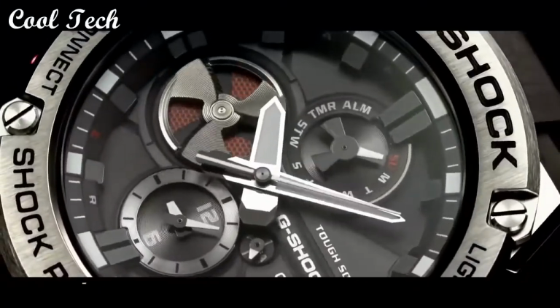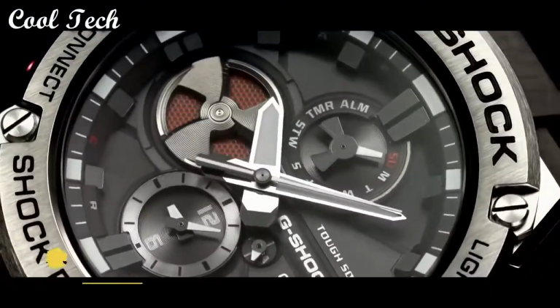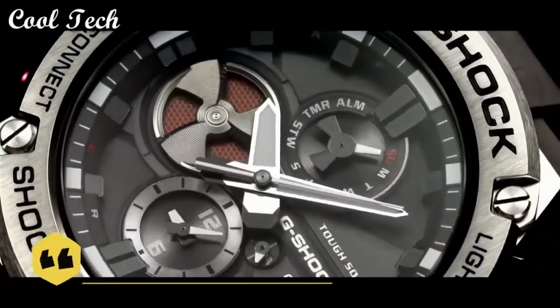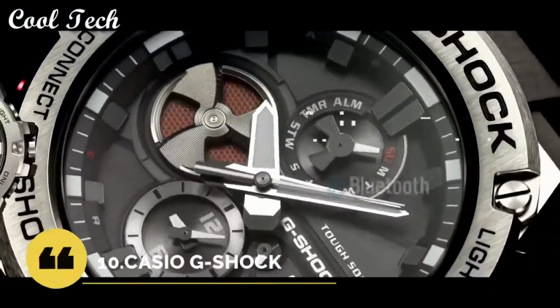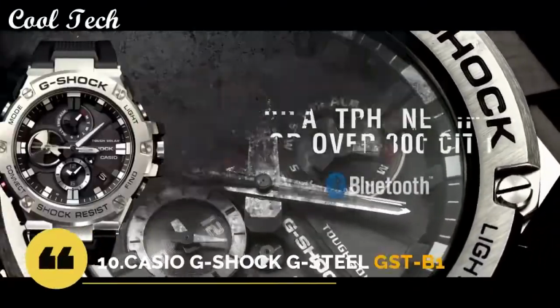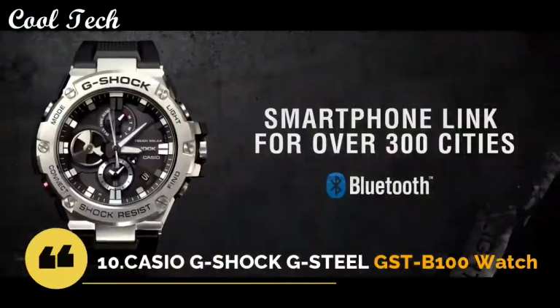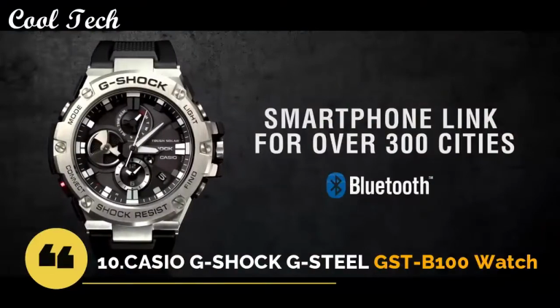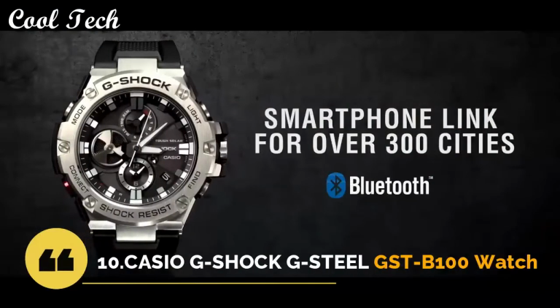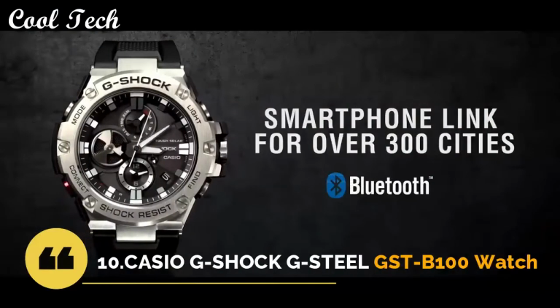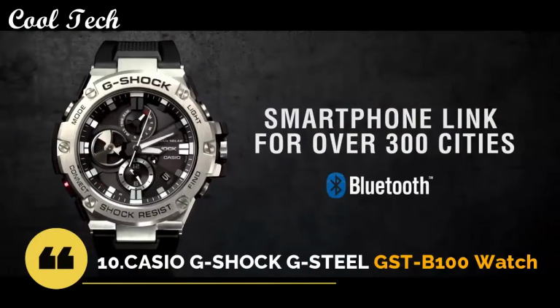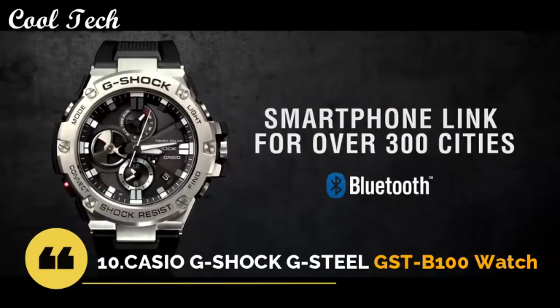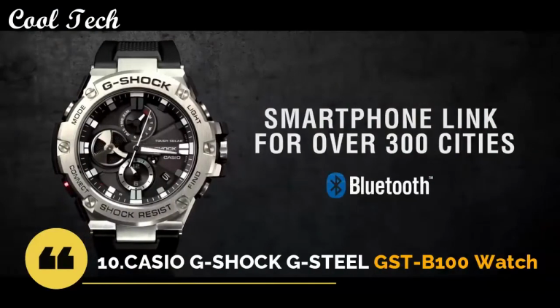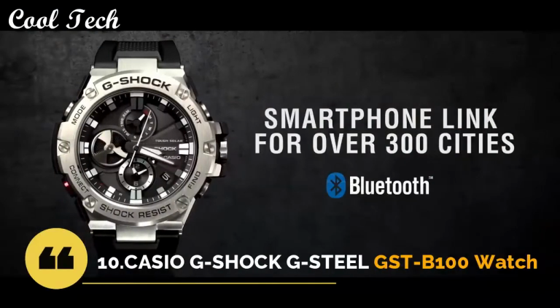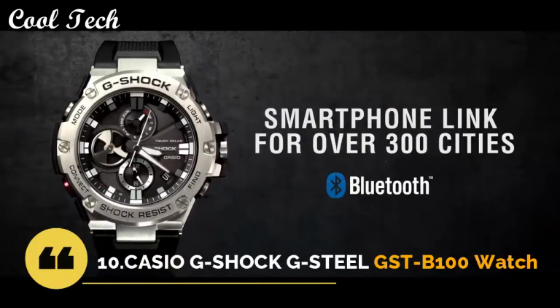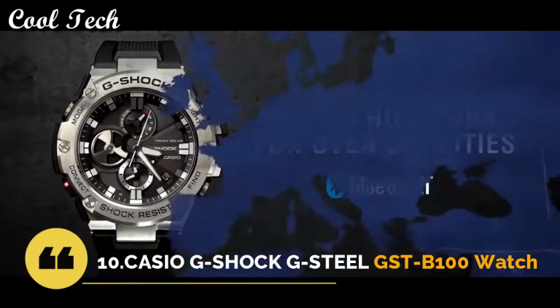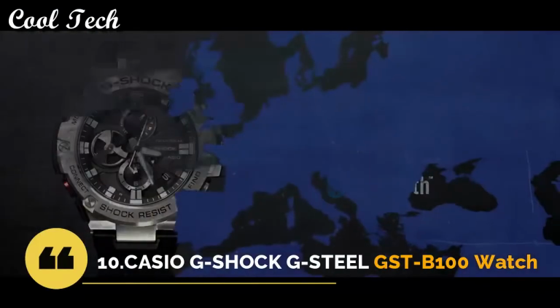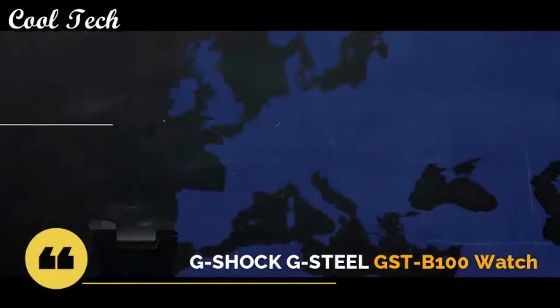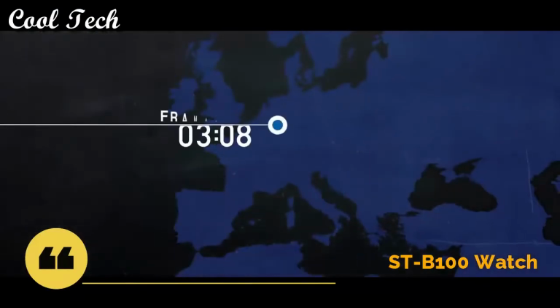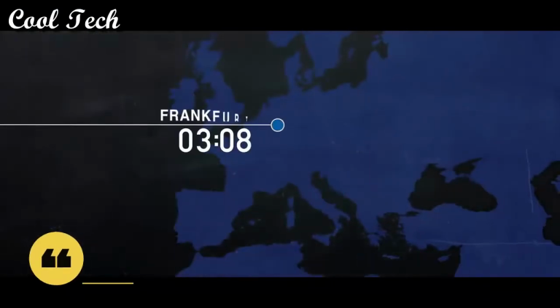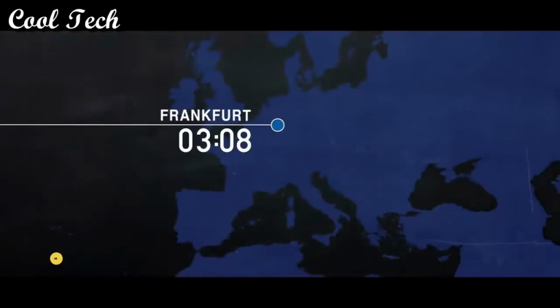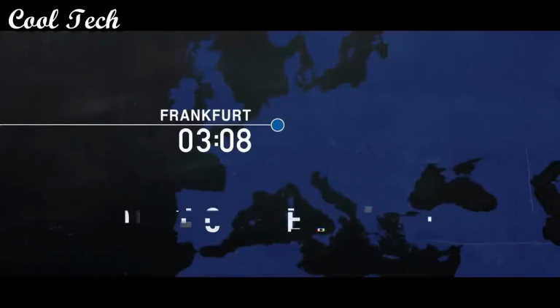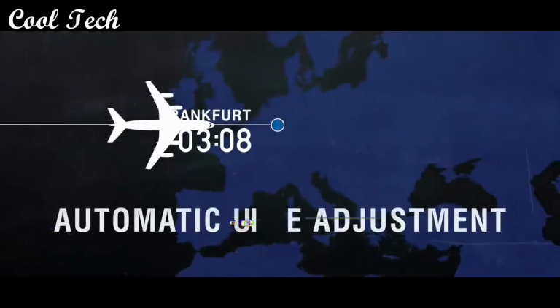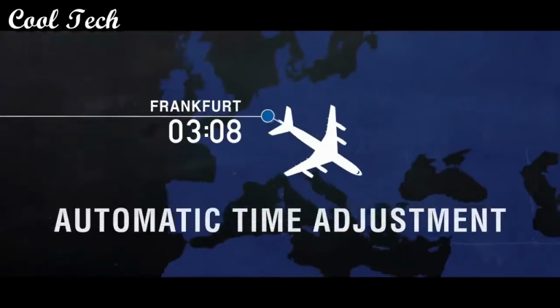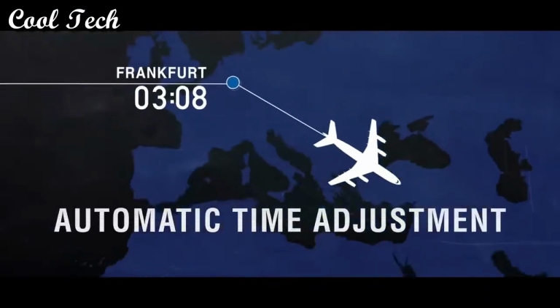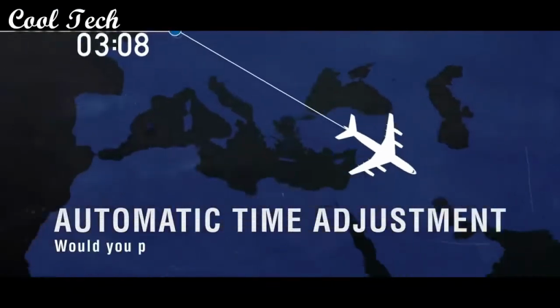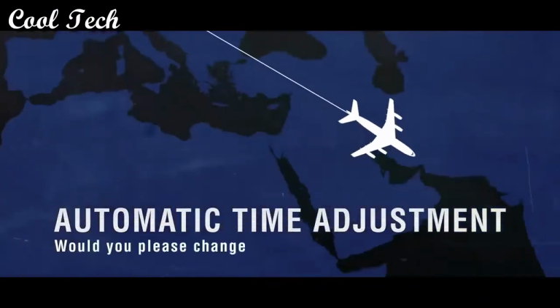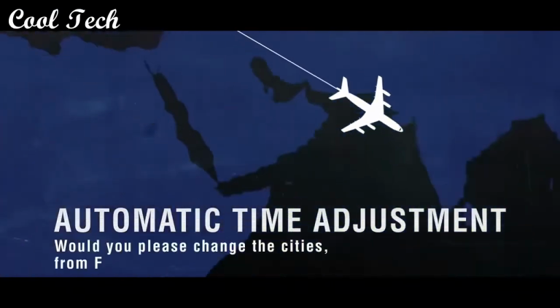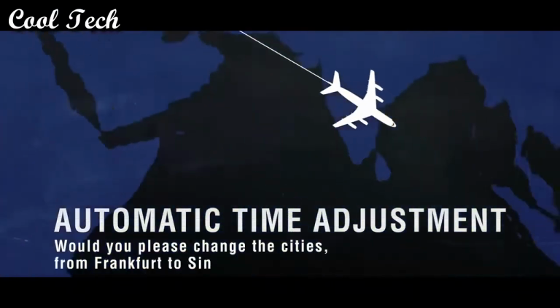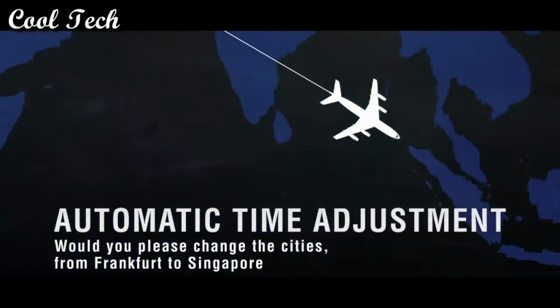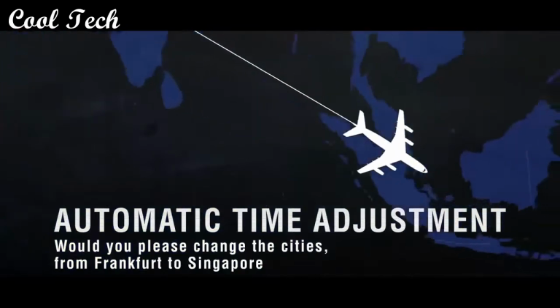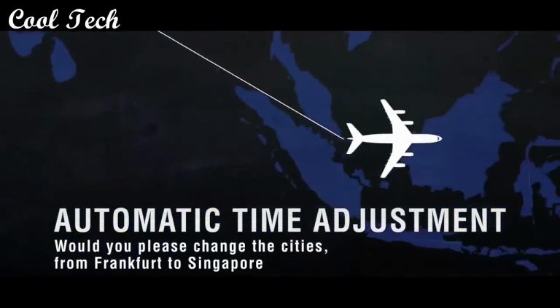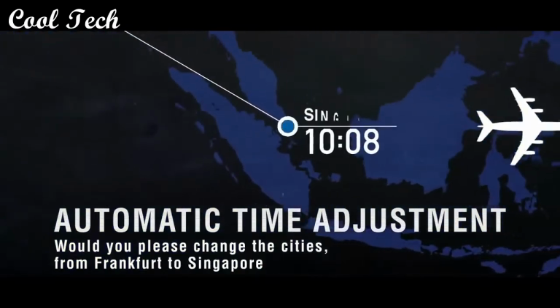Hello everyone, today we have a look at the best Casio G-Shock watches under $300 in the market in 2021.